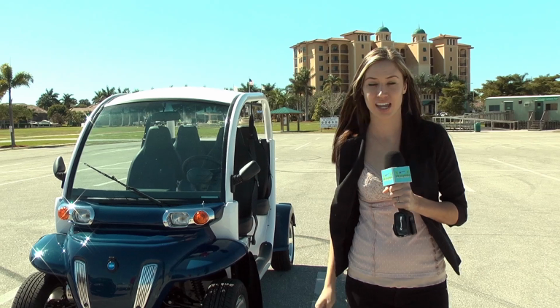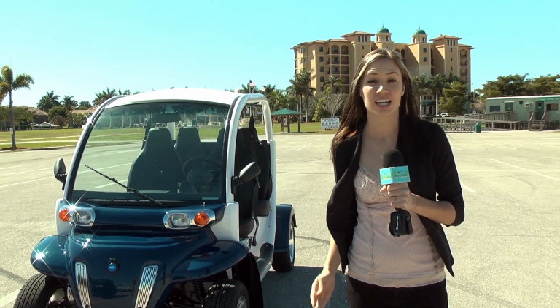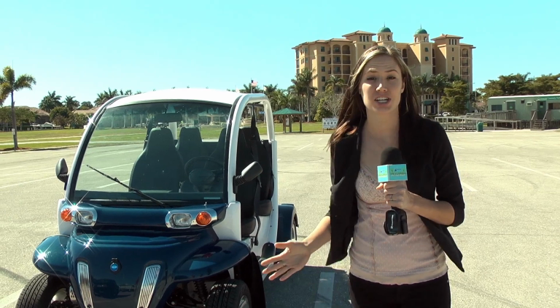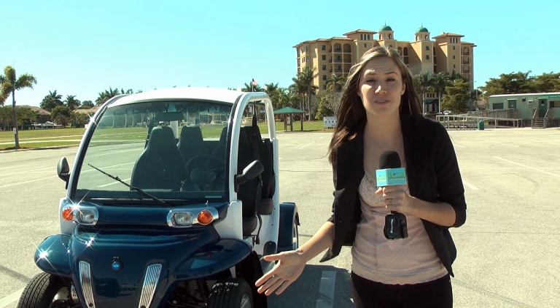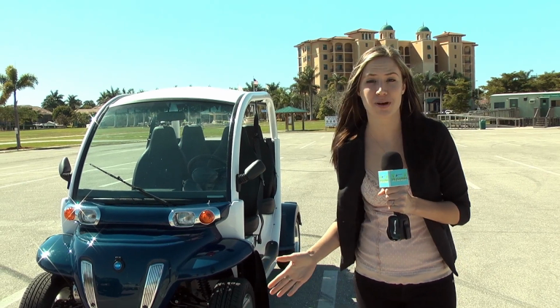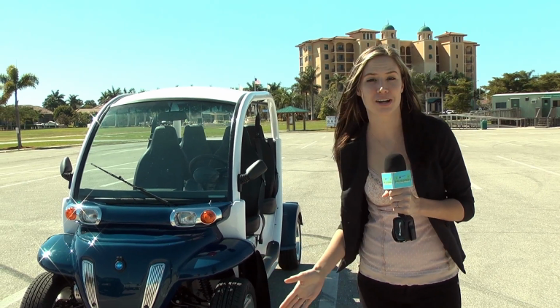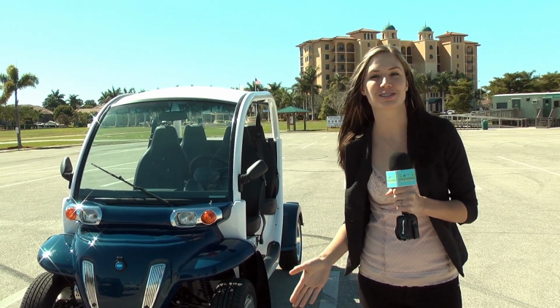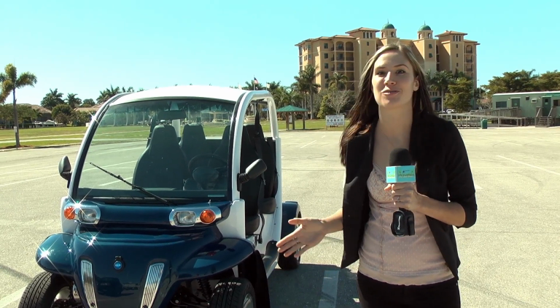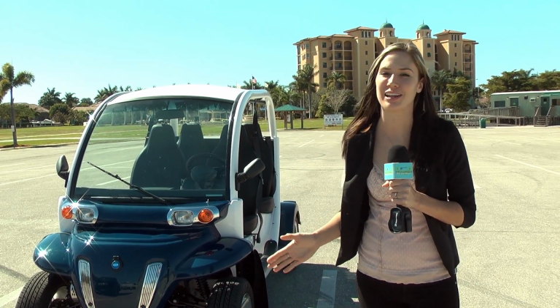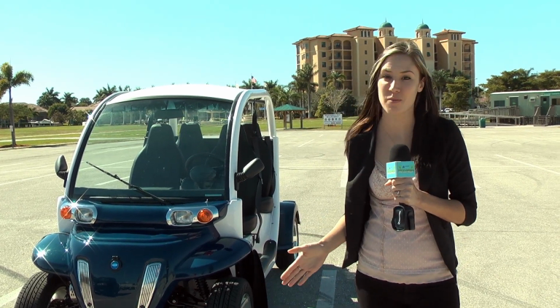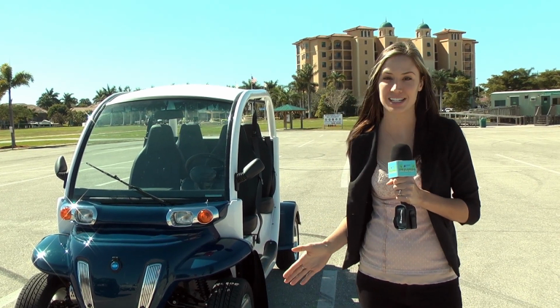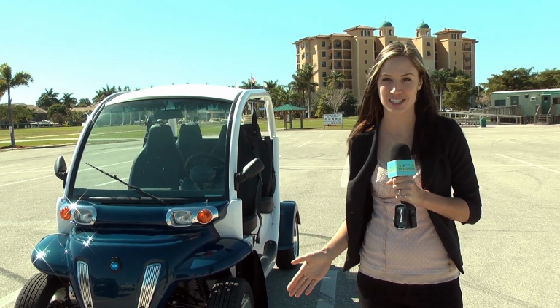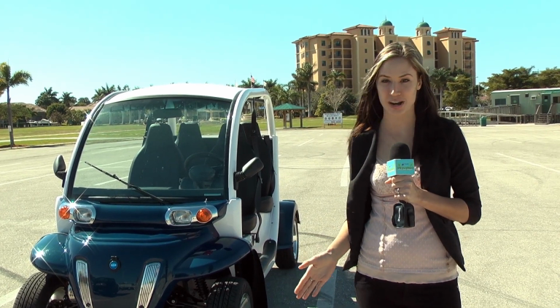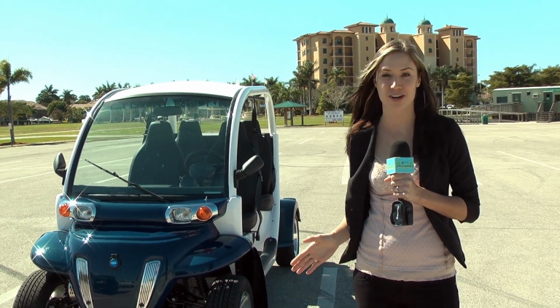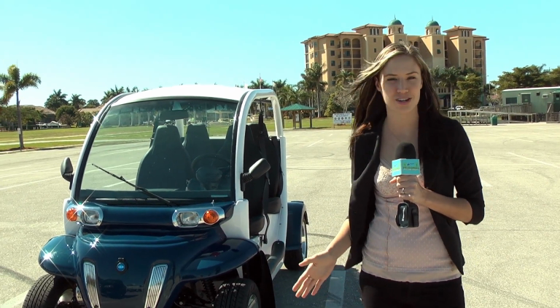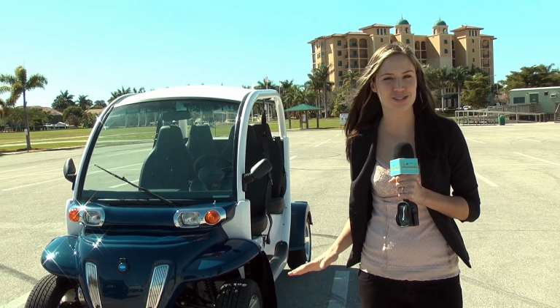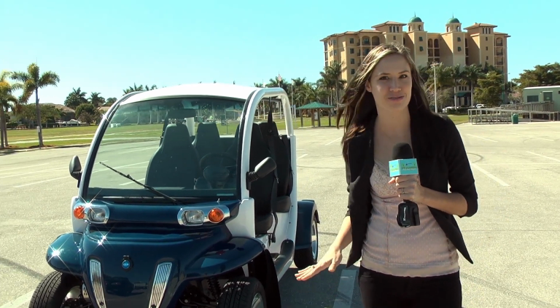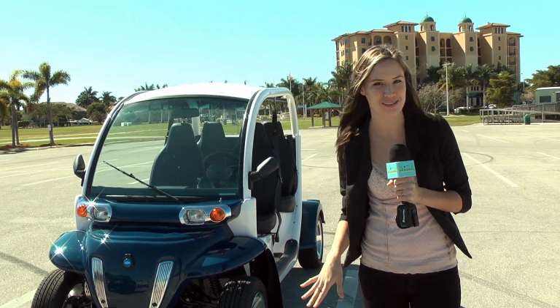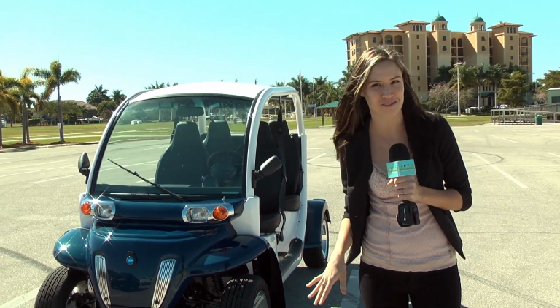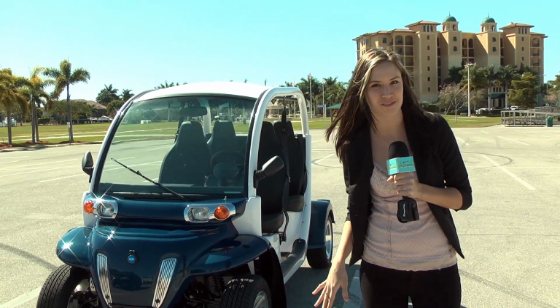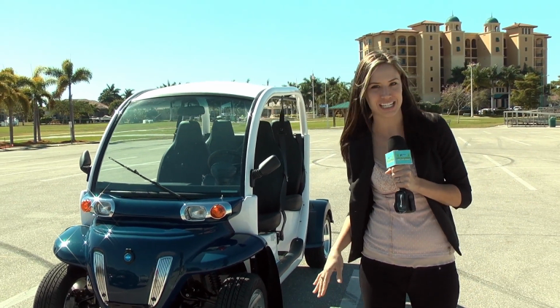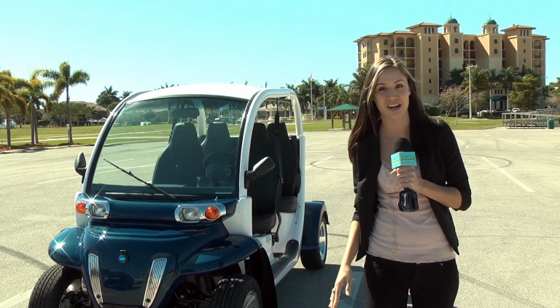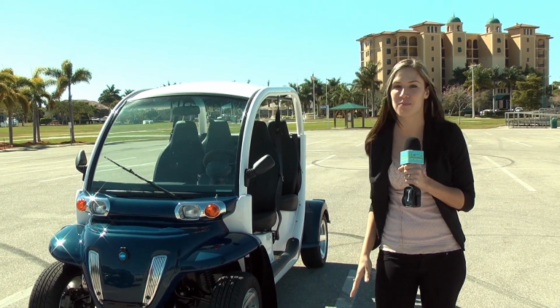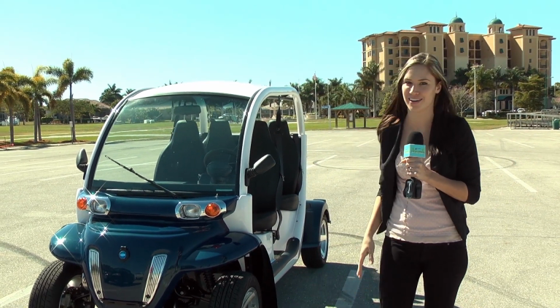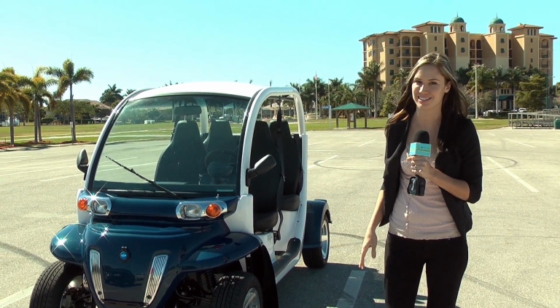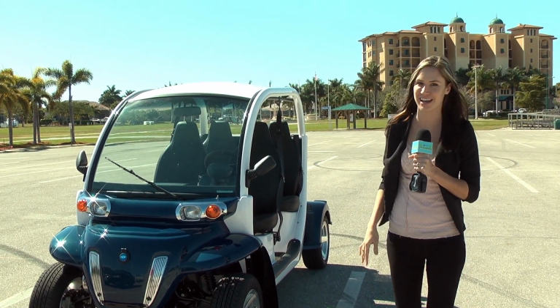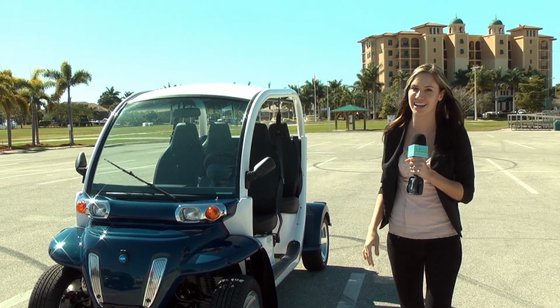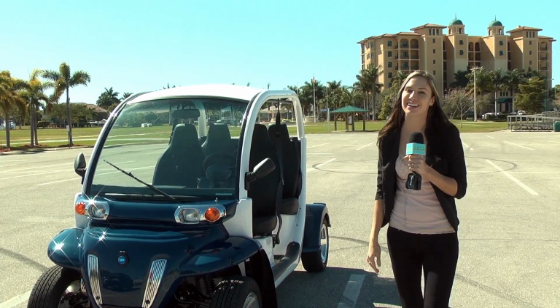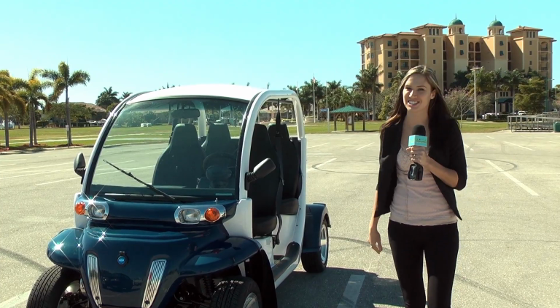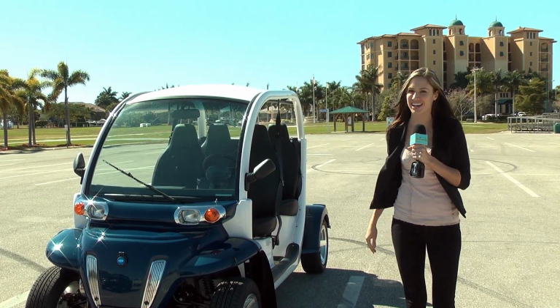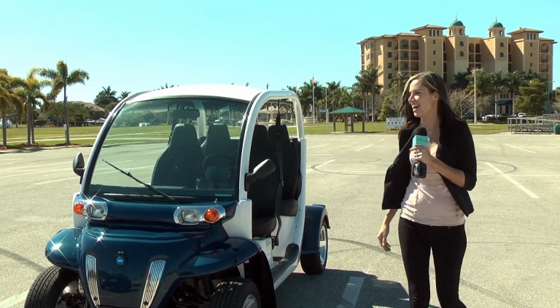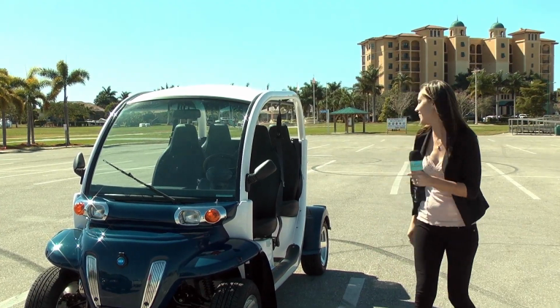GEM of Marco is going to allow me to test drive their new 2015 model today. Let's check it out.